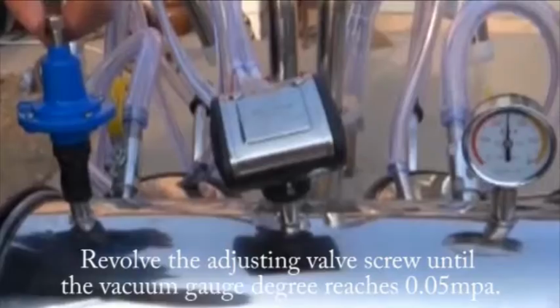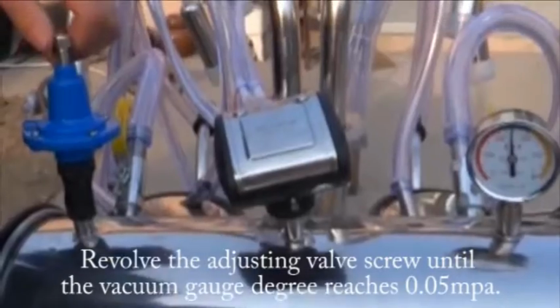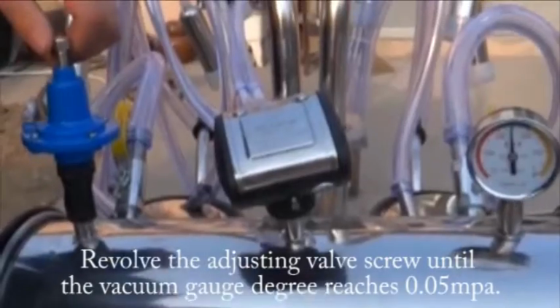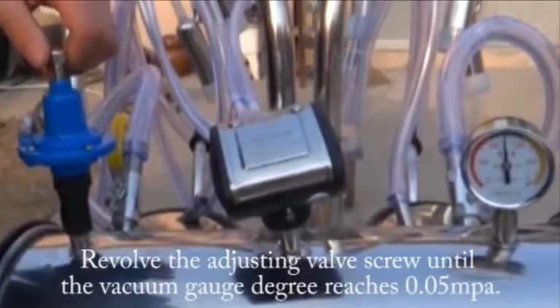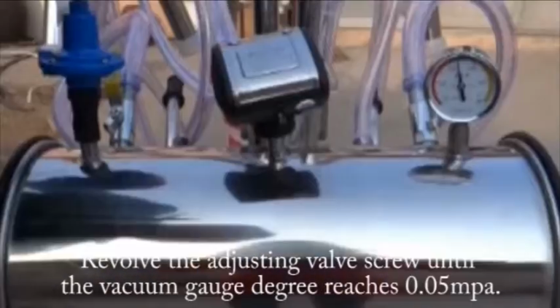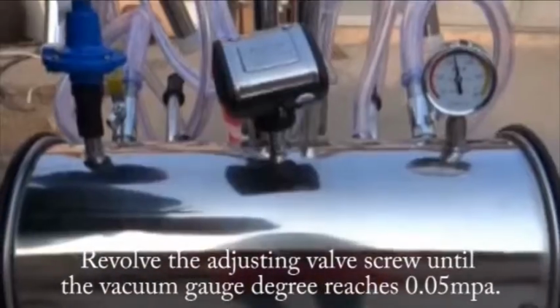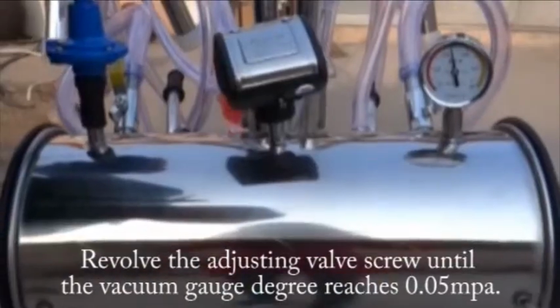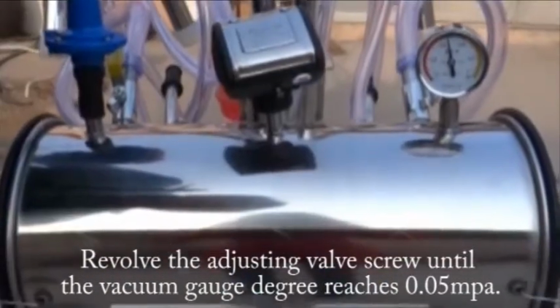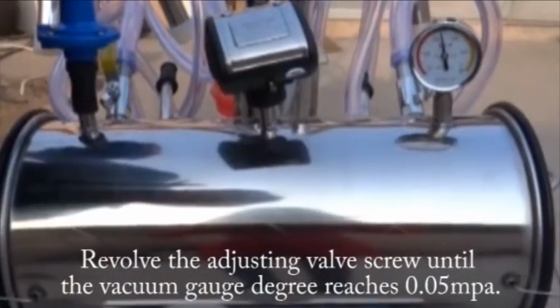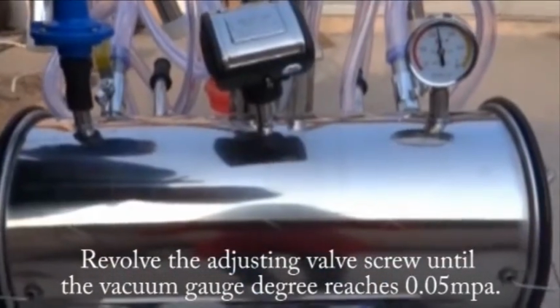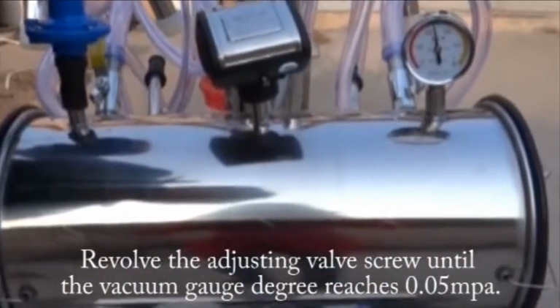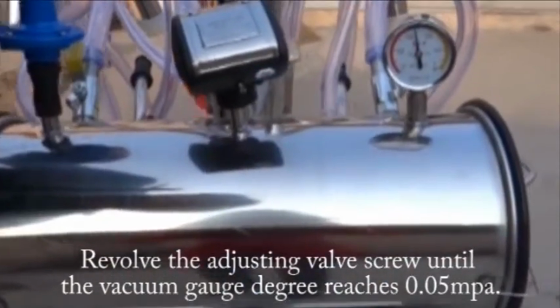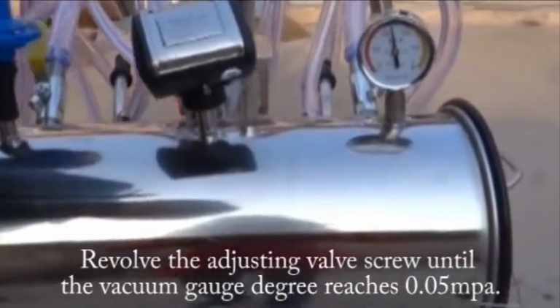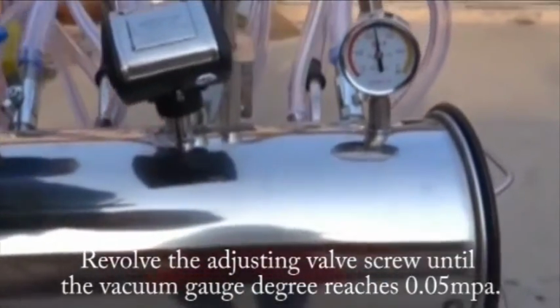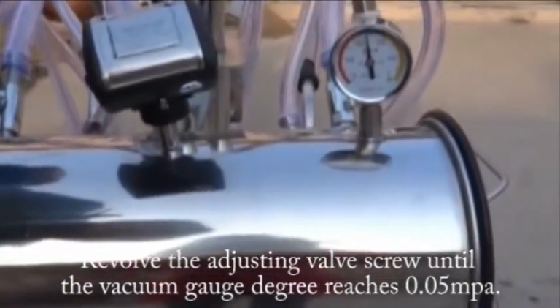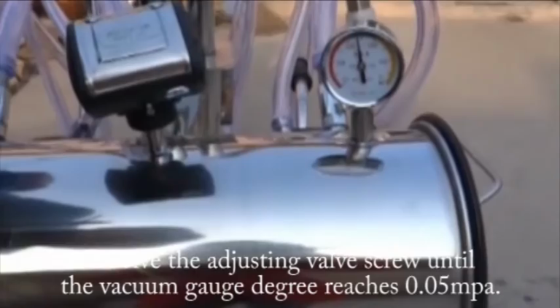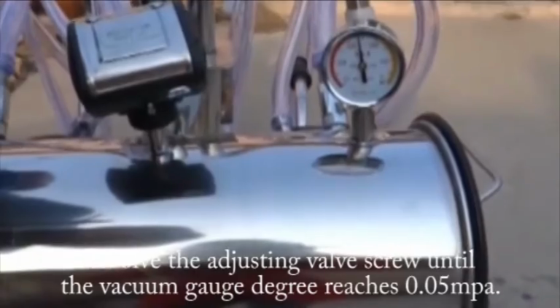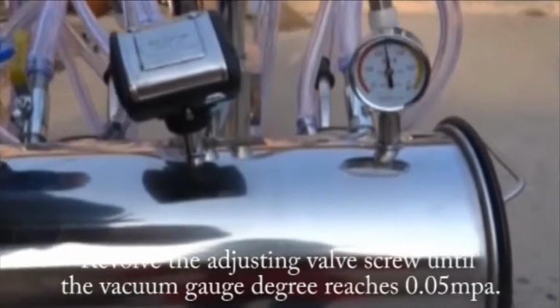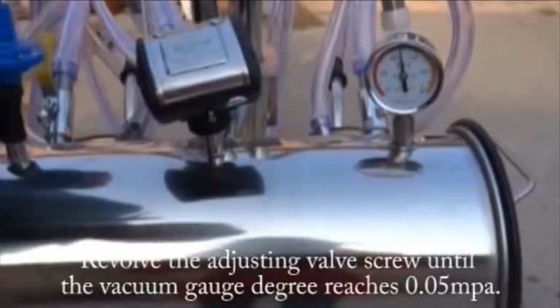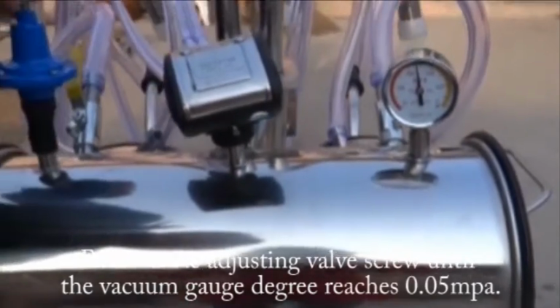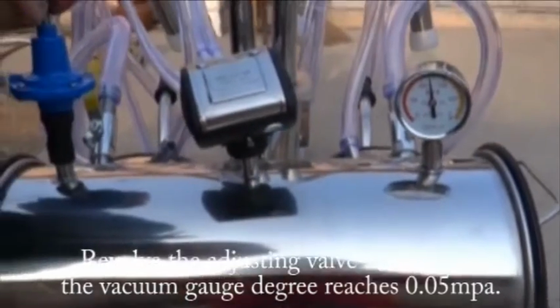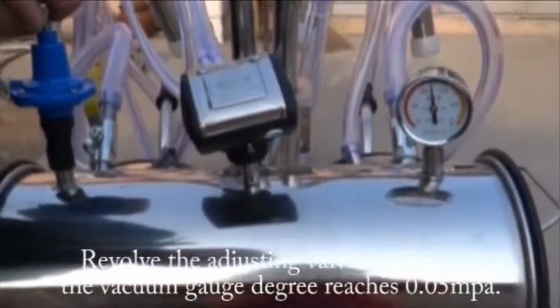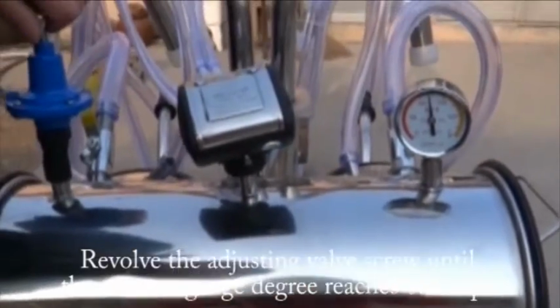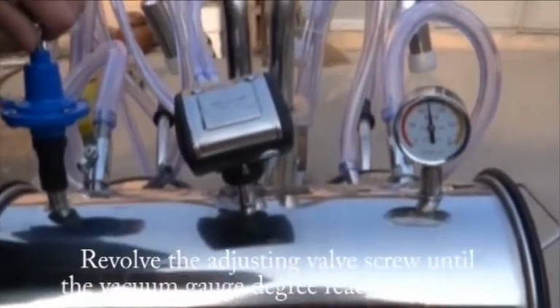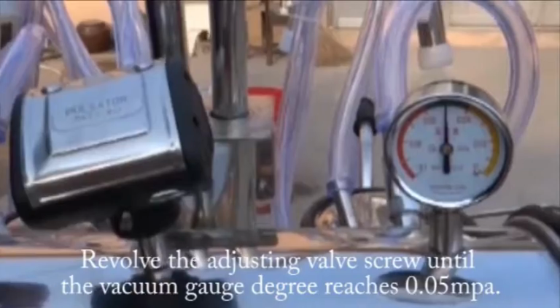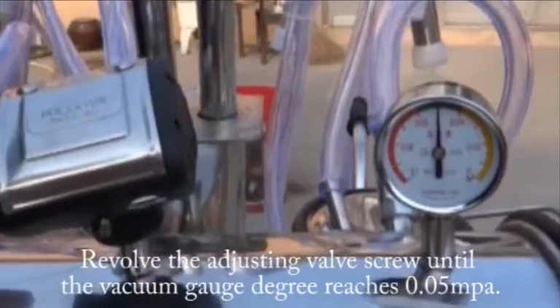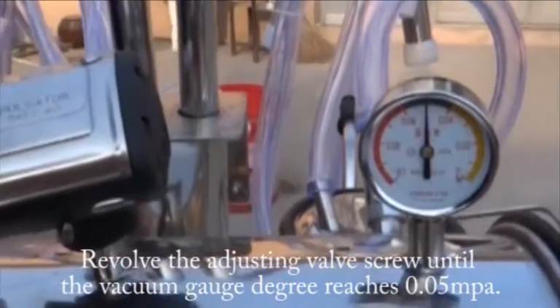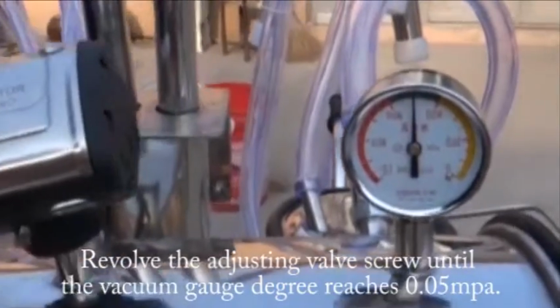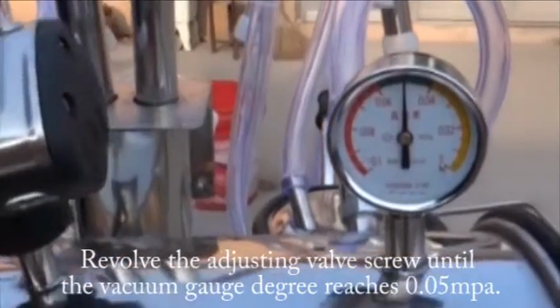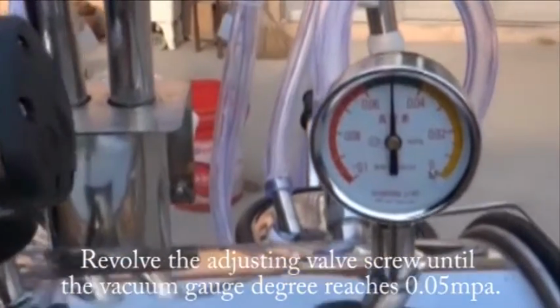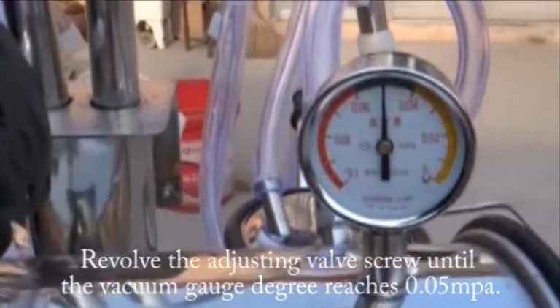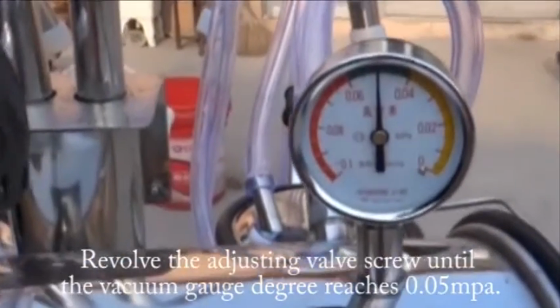Revolve the existing valve screw until the vacuum degrades by 0.05 lb.